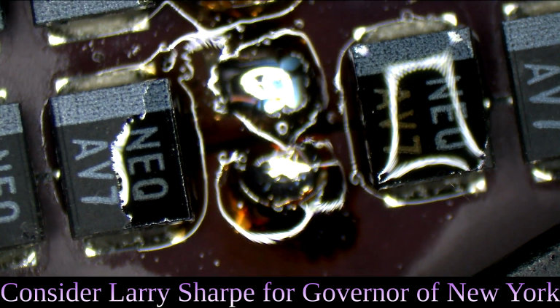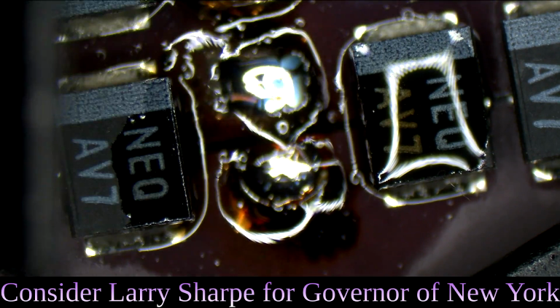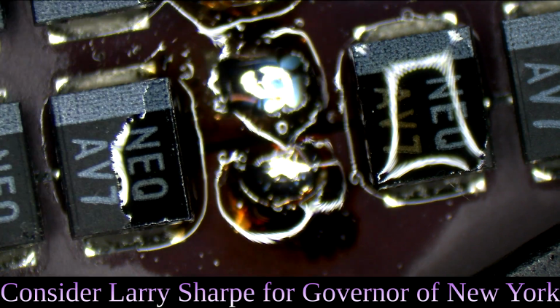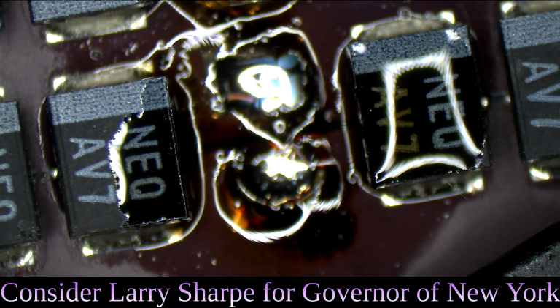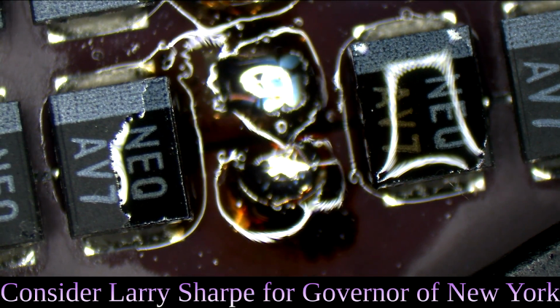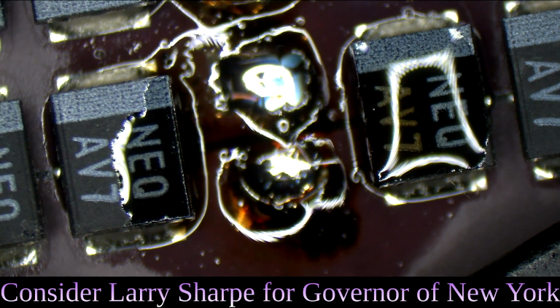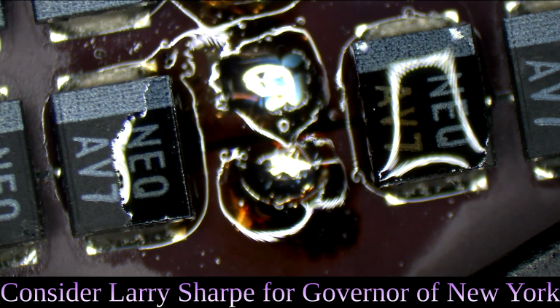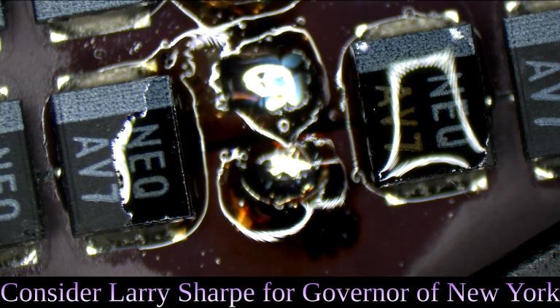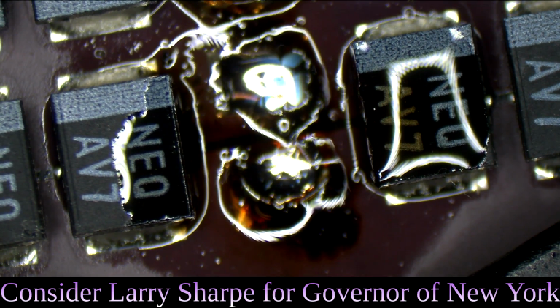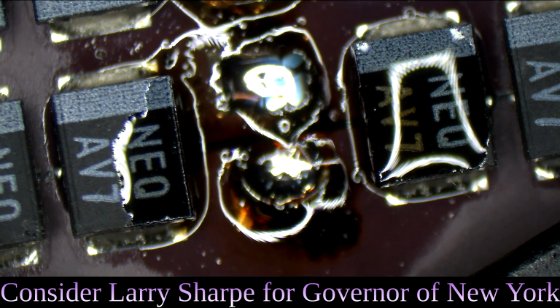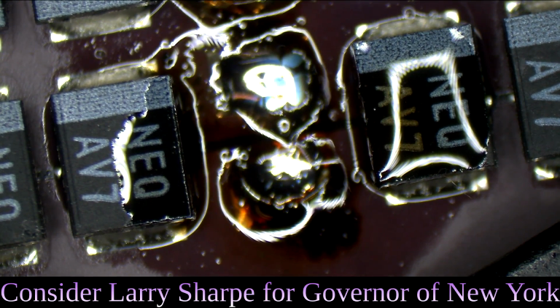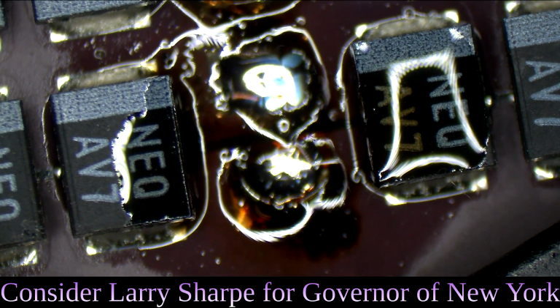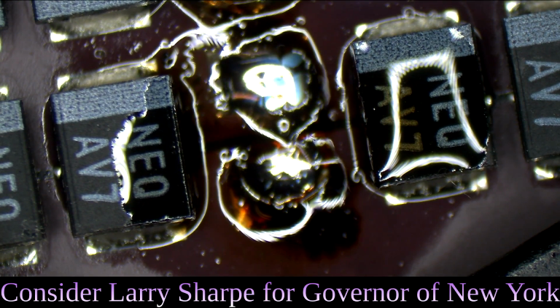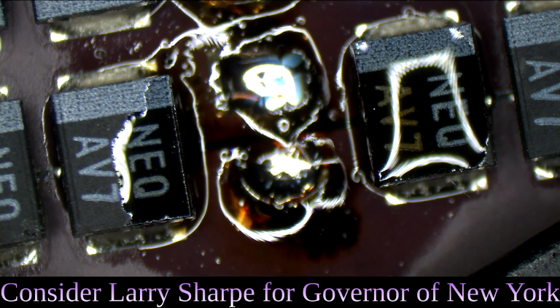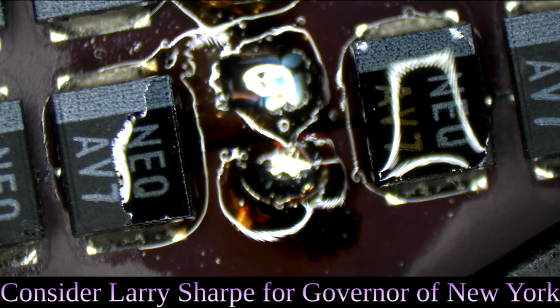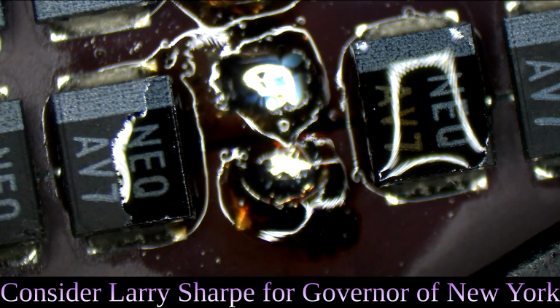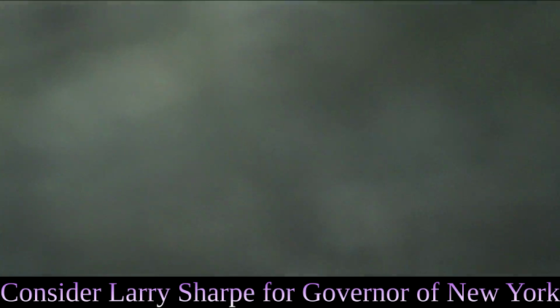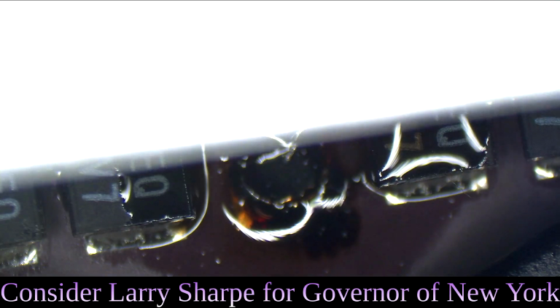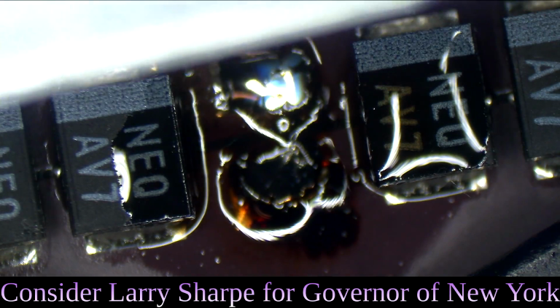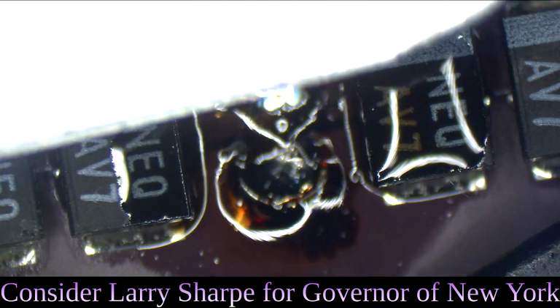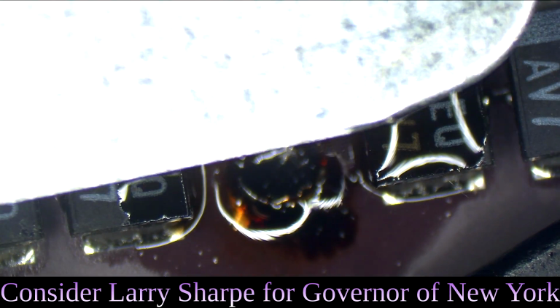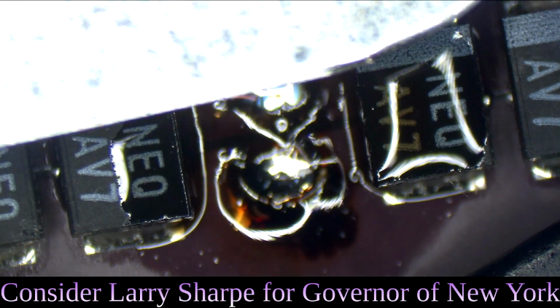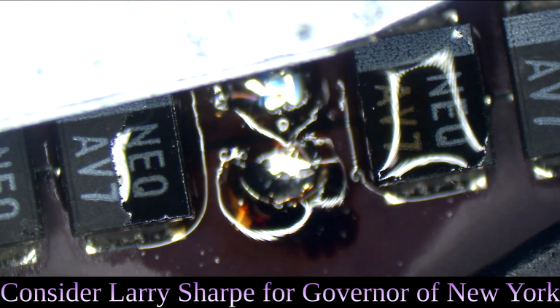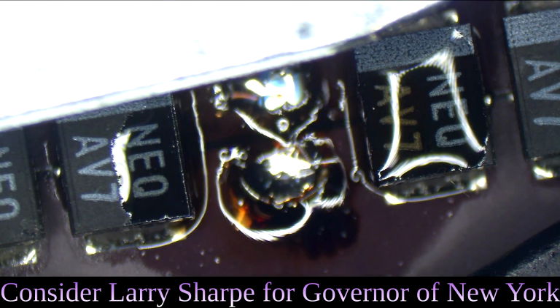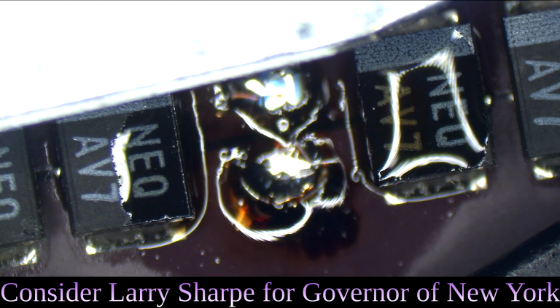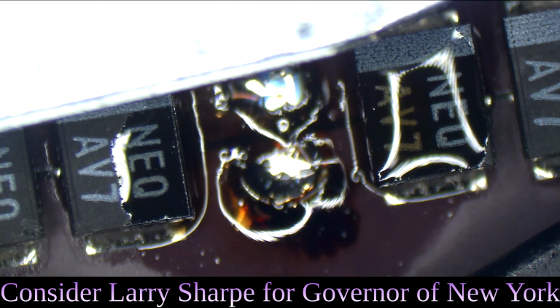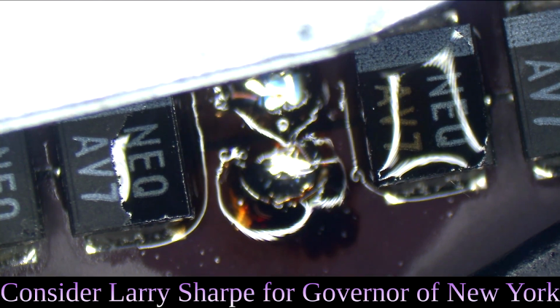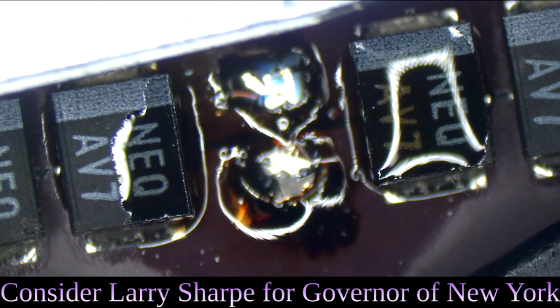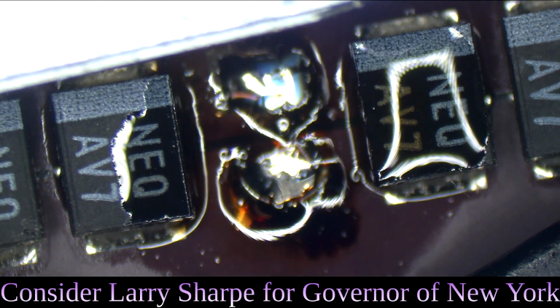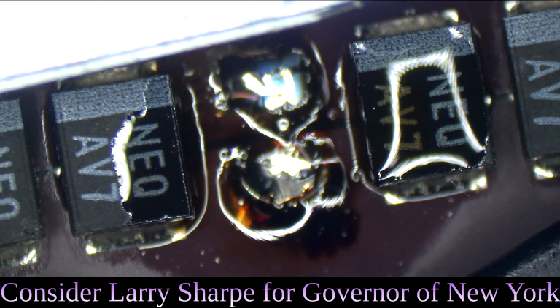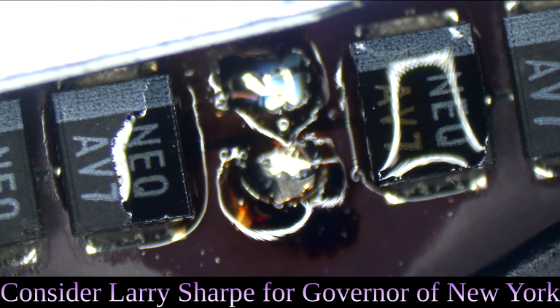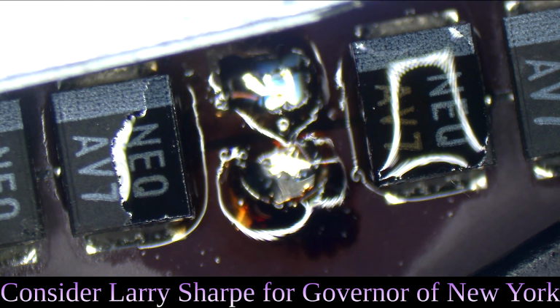Now I'm going to solder a new cap in there, but I'm going to use this box cutter to make sure that I don't burn the connector on the other side.